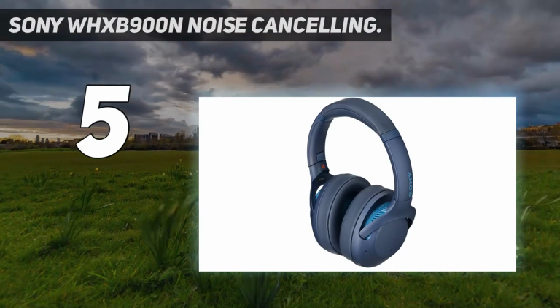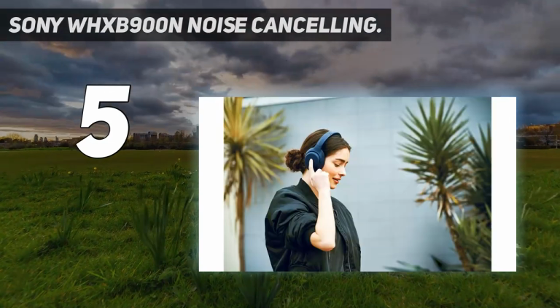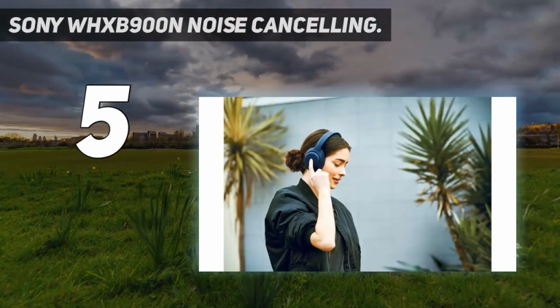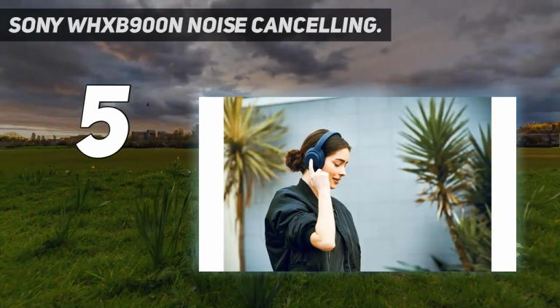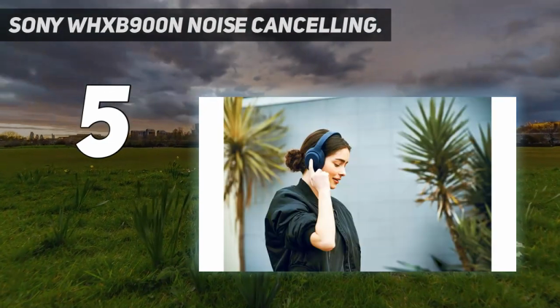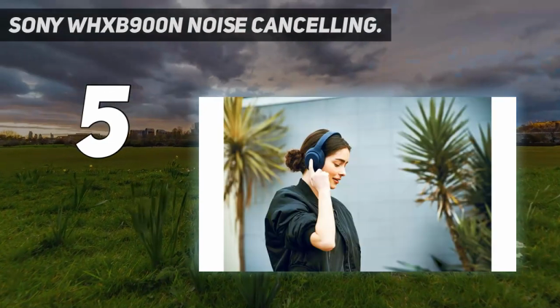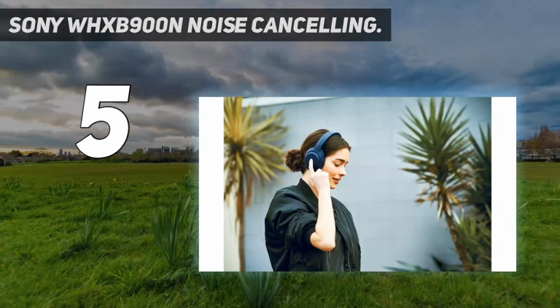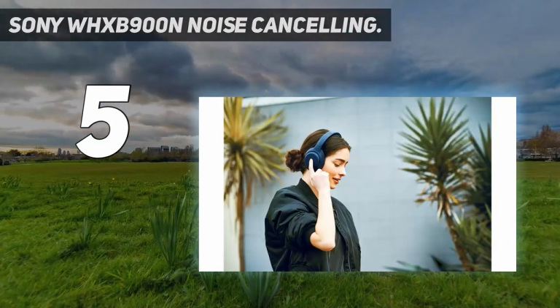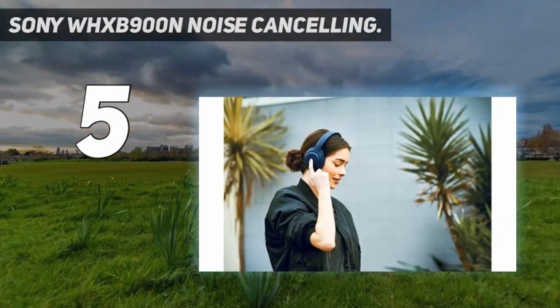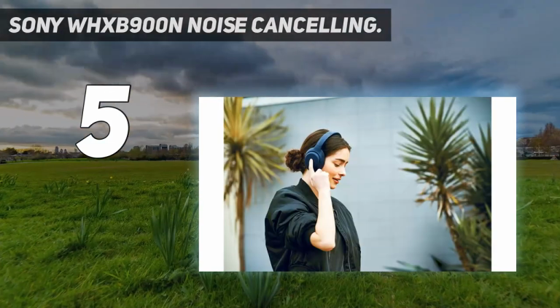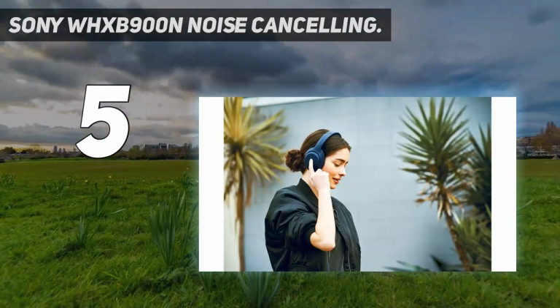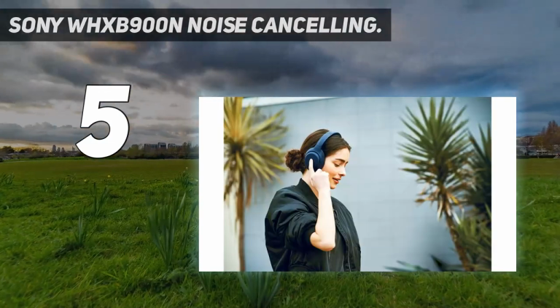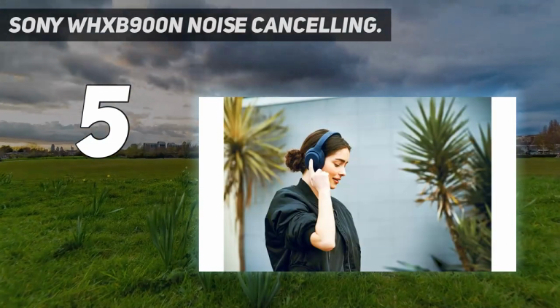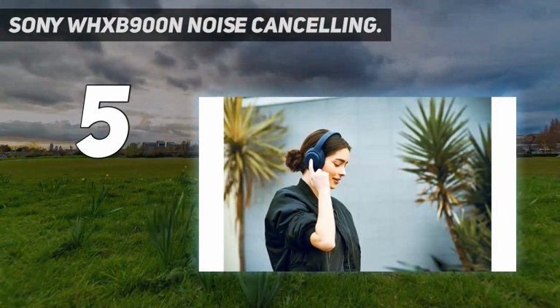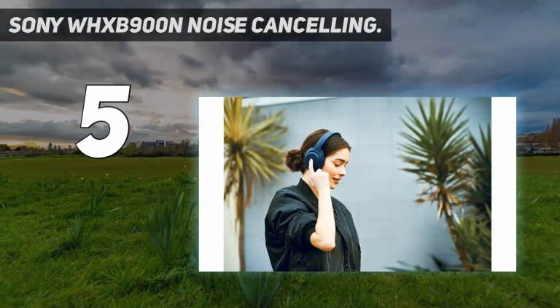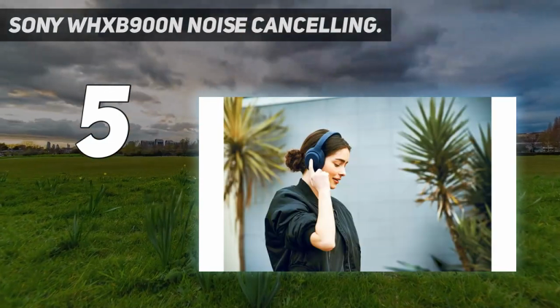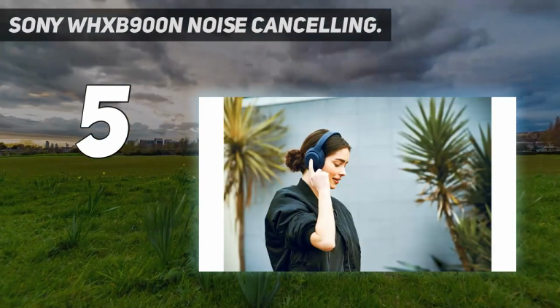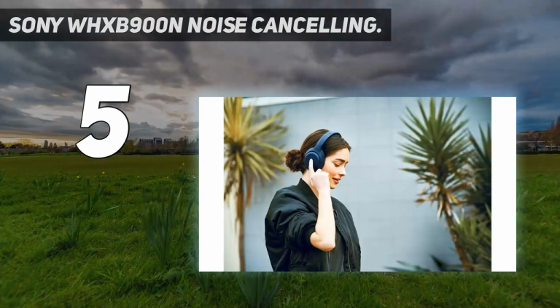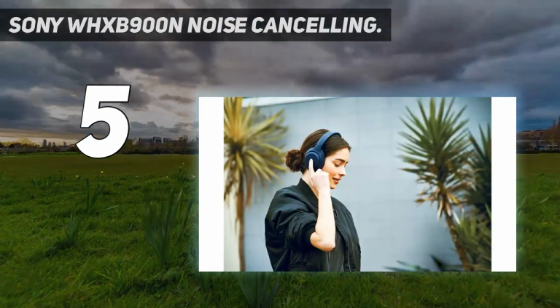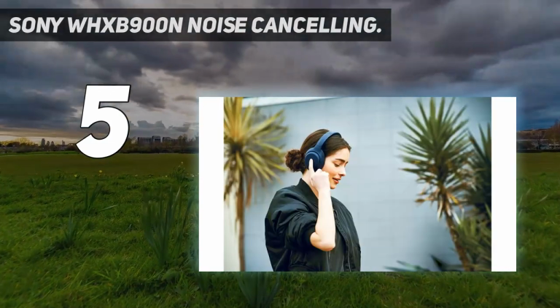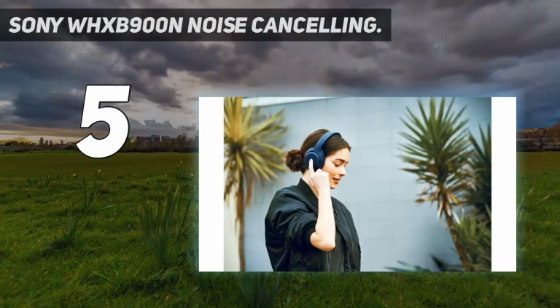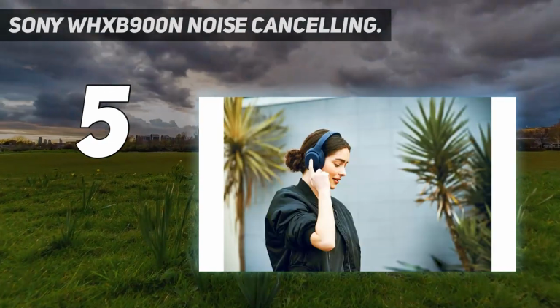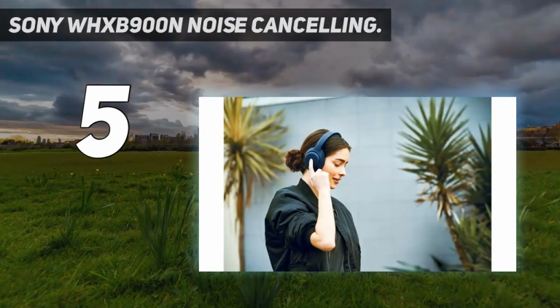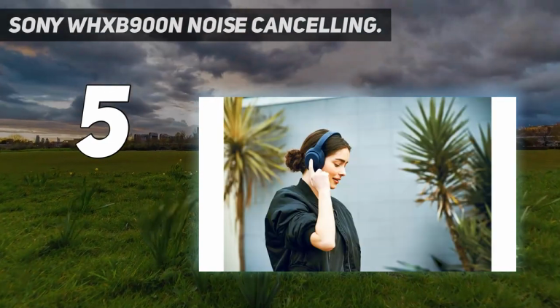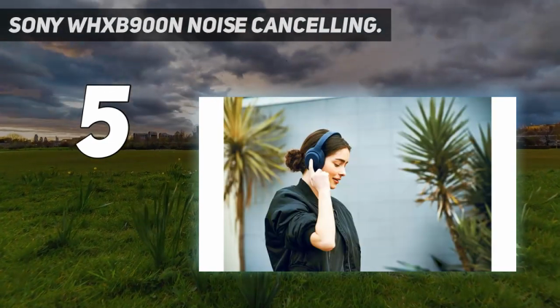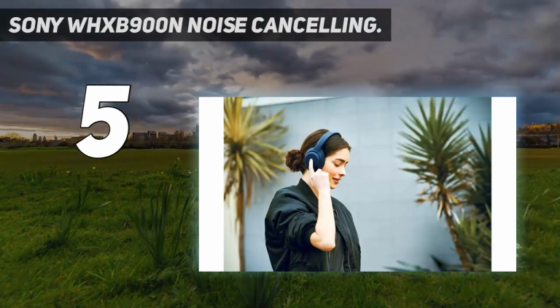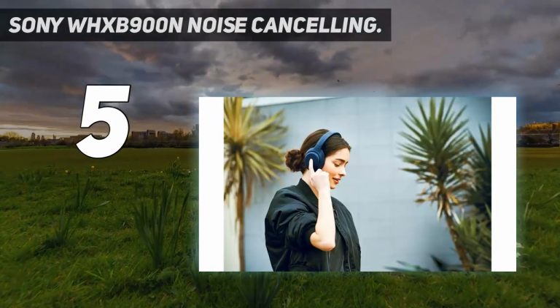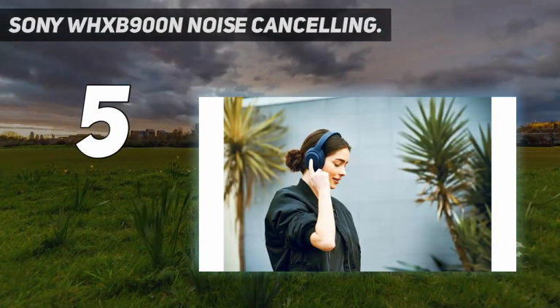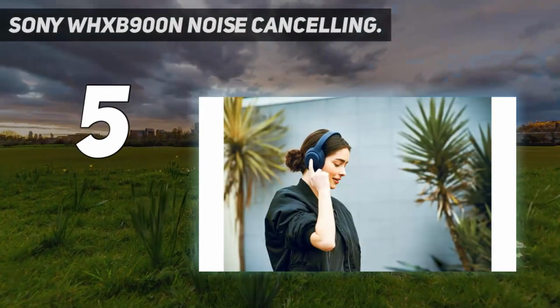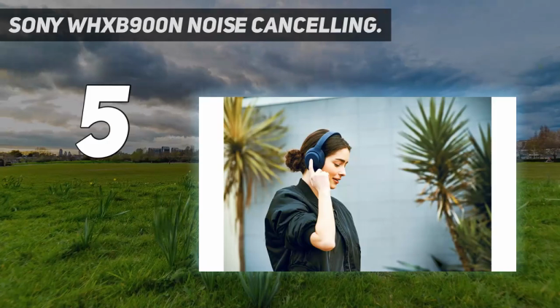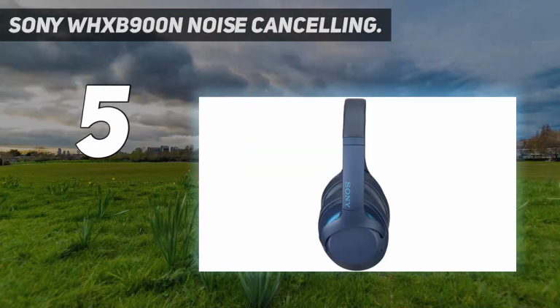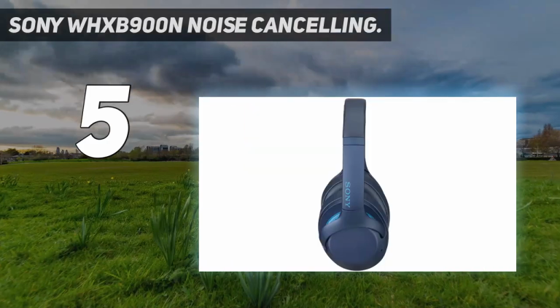While there aren't quite as many touch controls as more flagship headphones, you'll find a few bells and whistles.